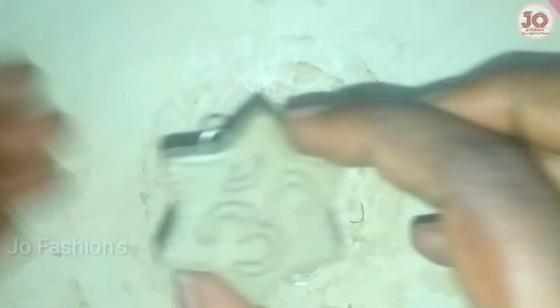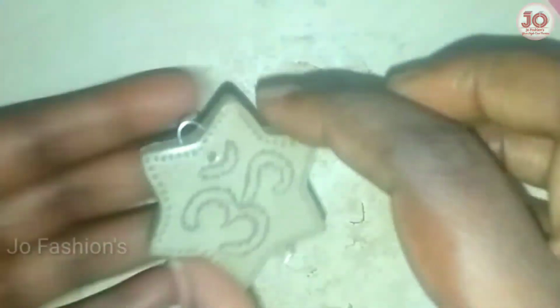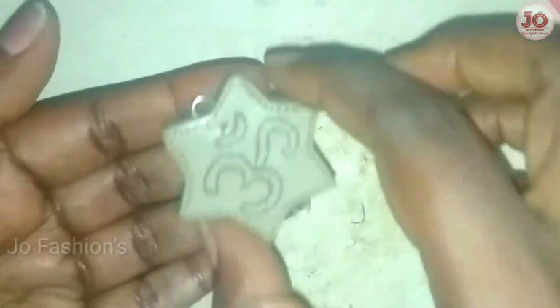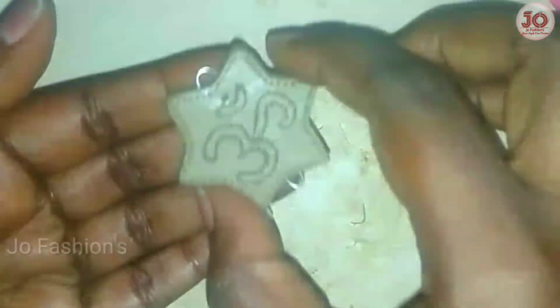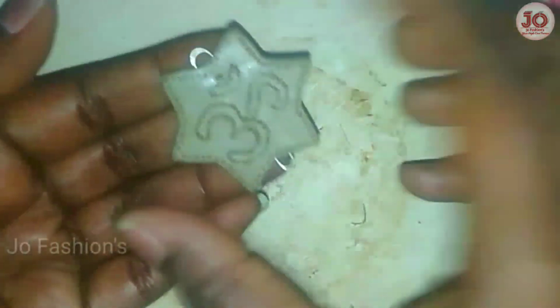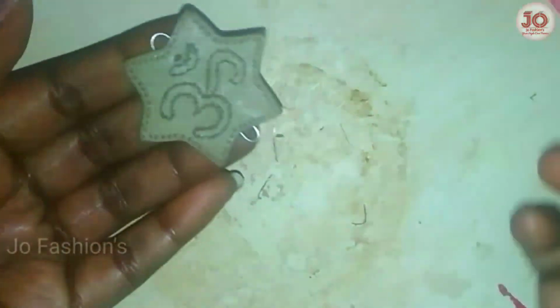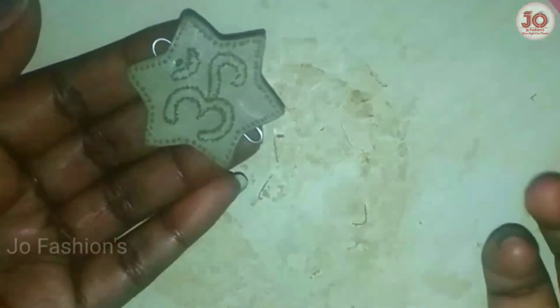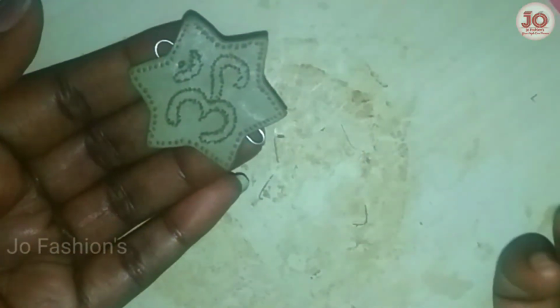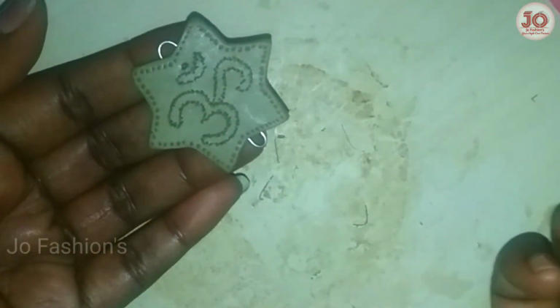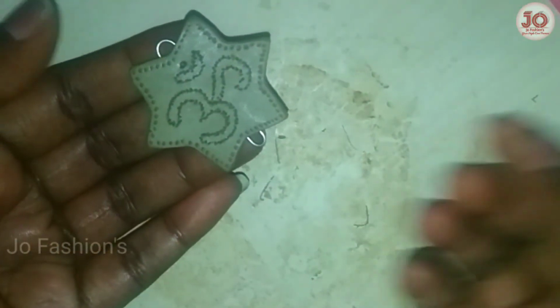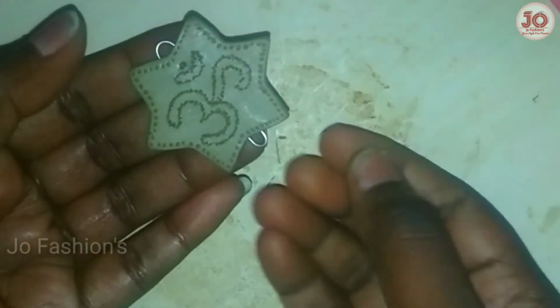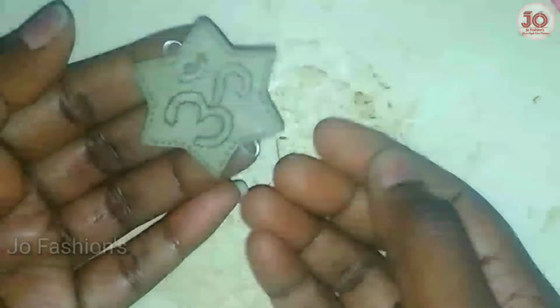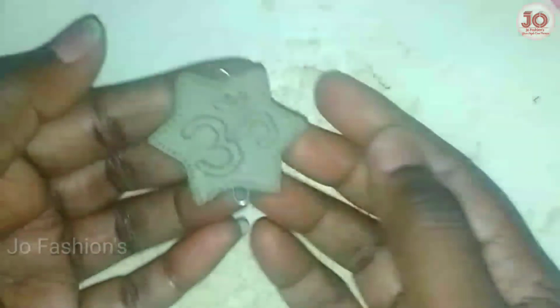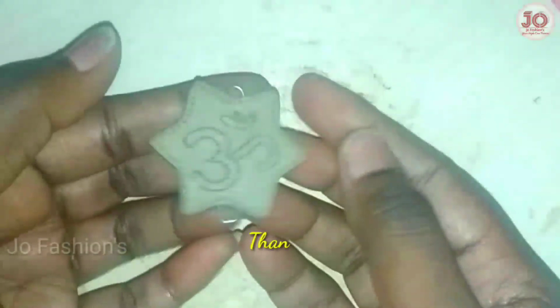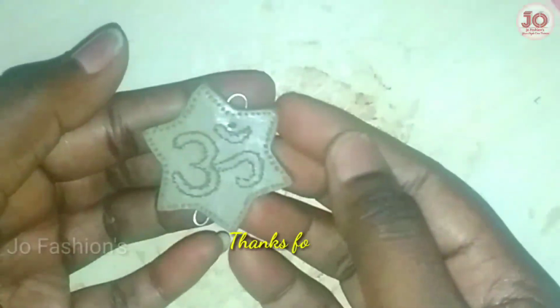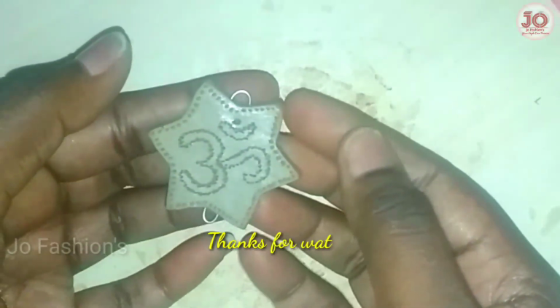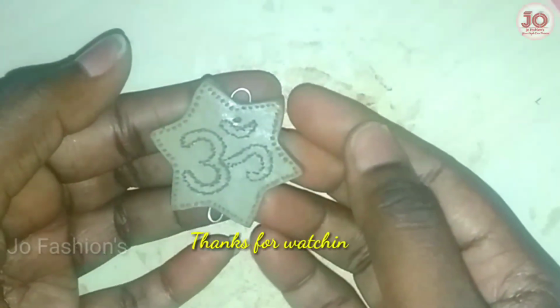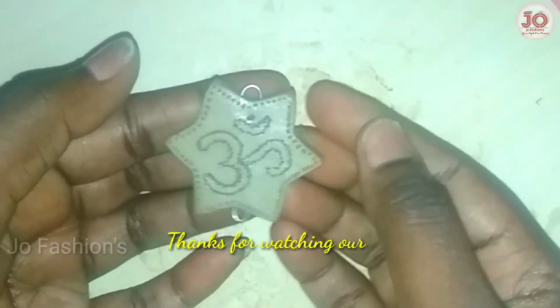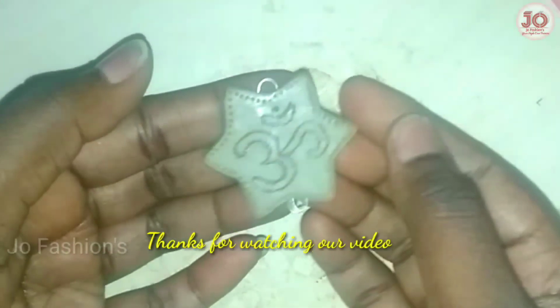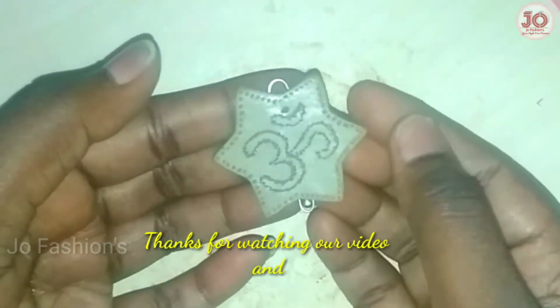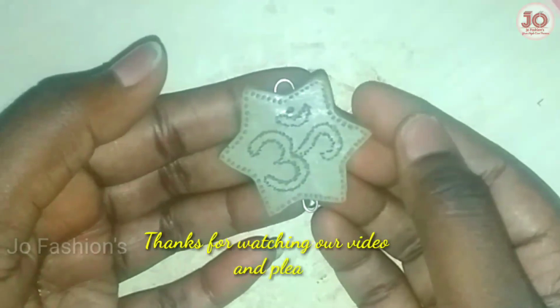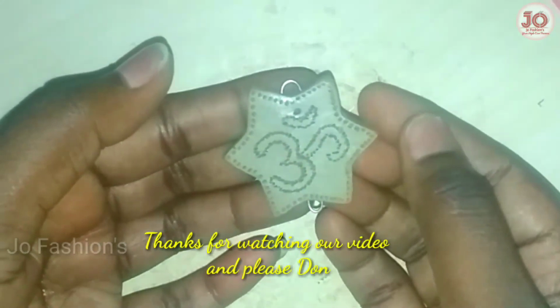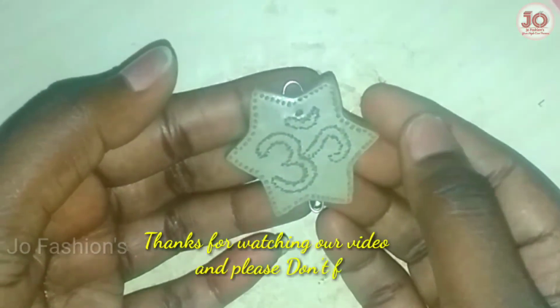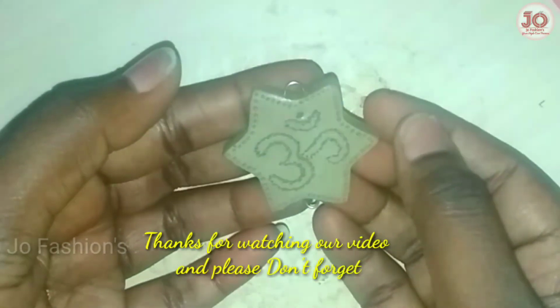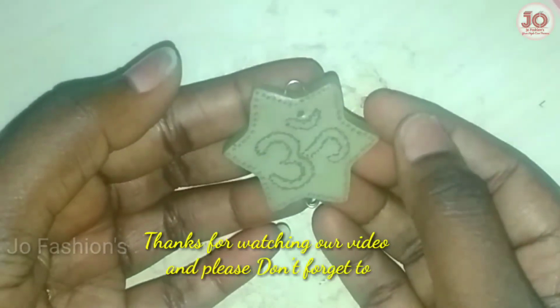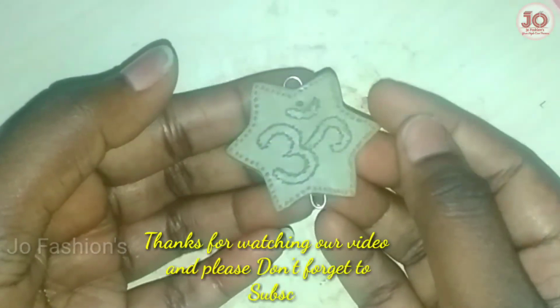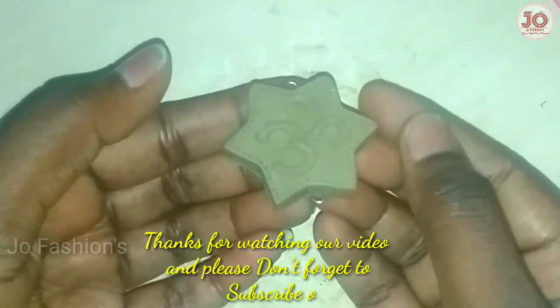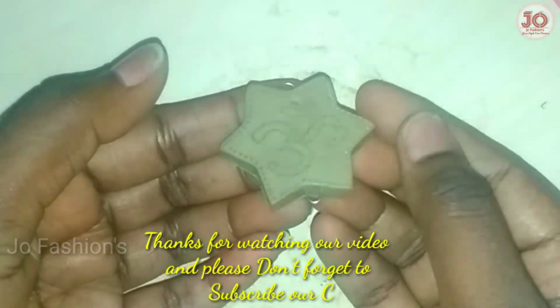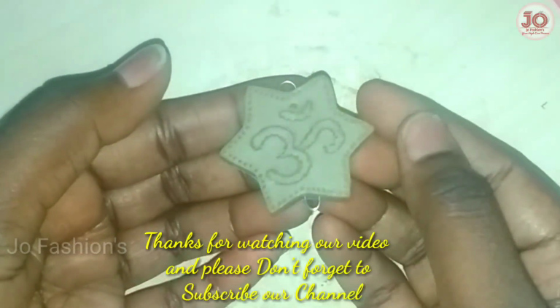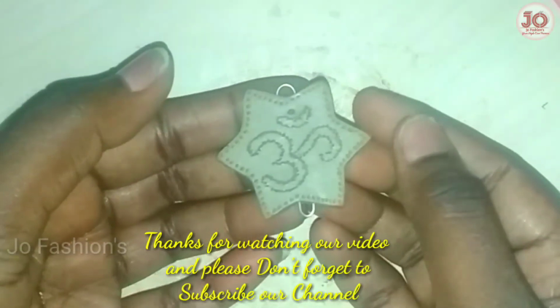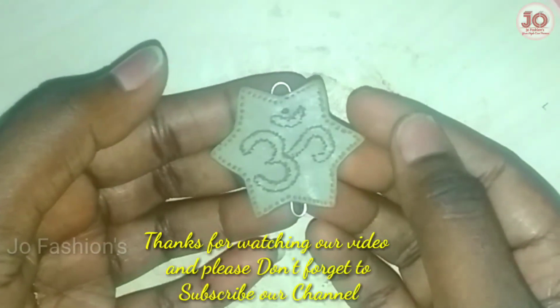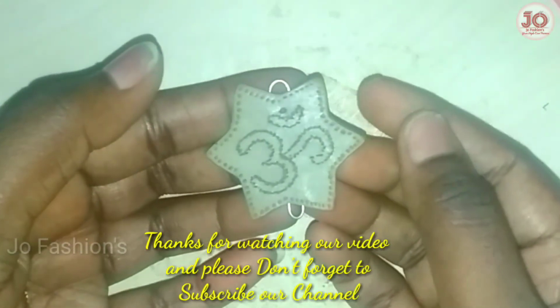We will go for 5 to 6 days. We will be making the baking process. Thanks for watching.